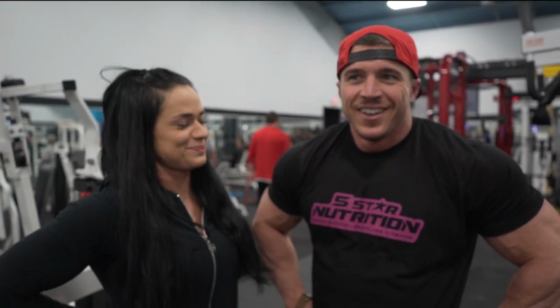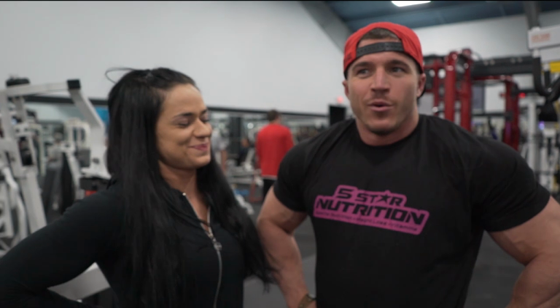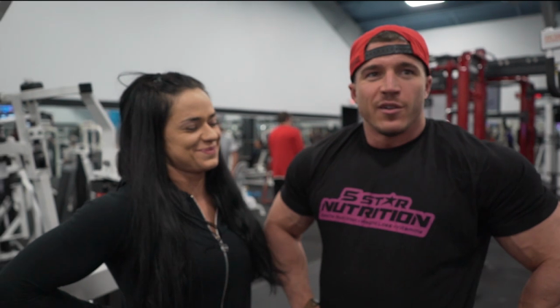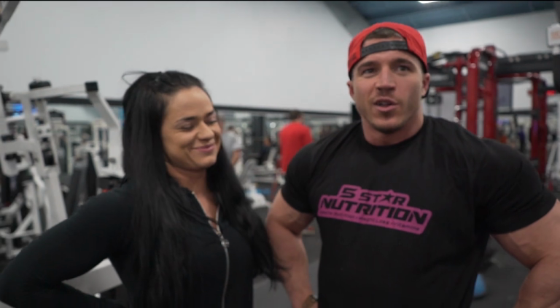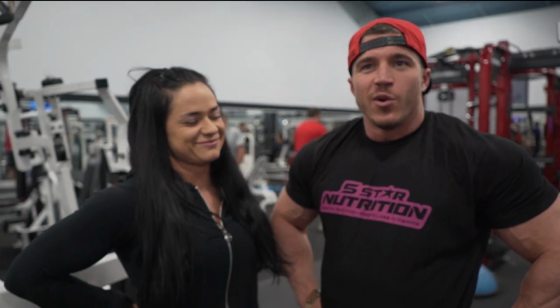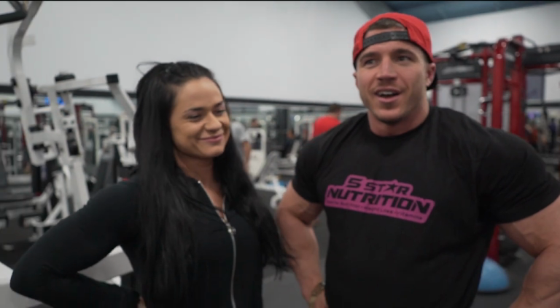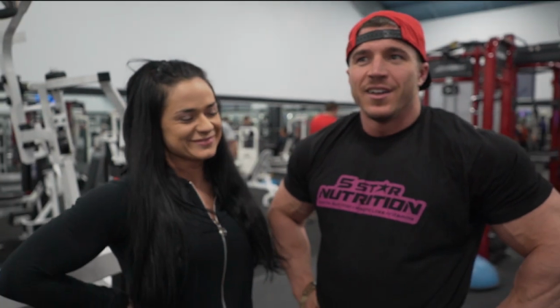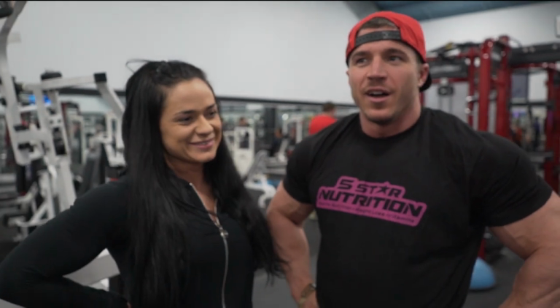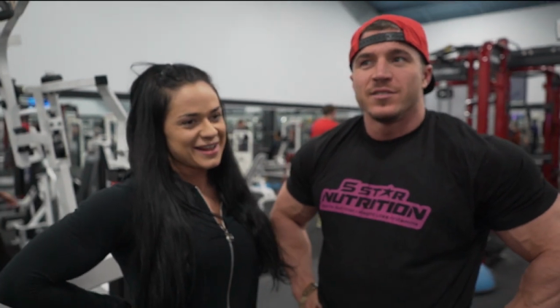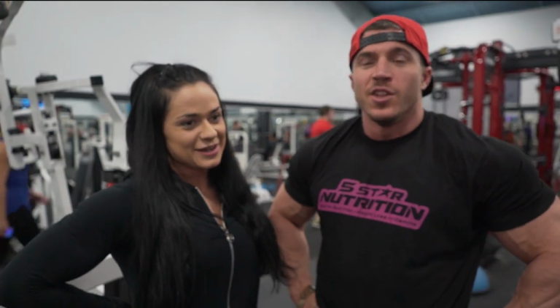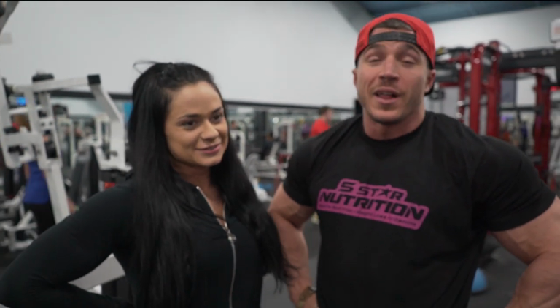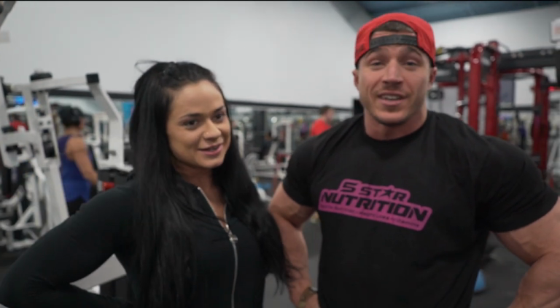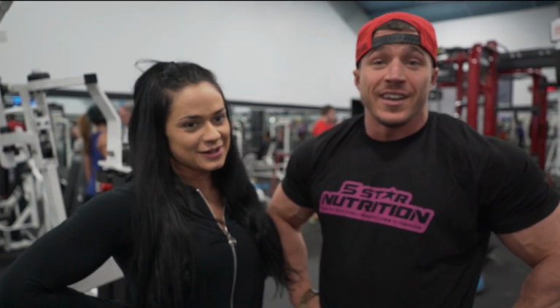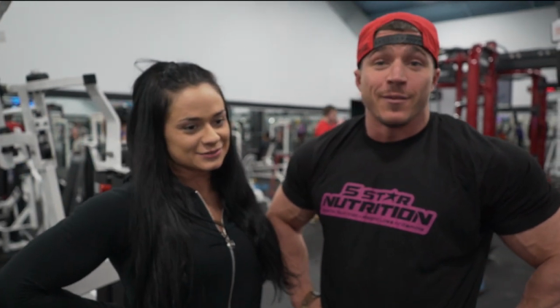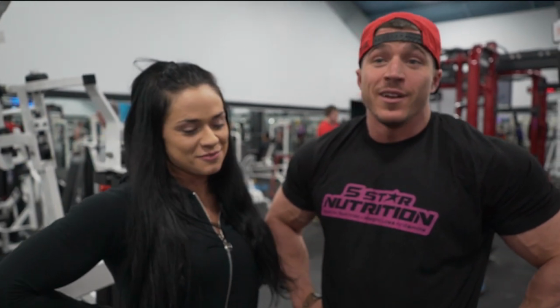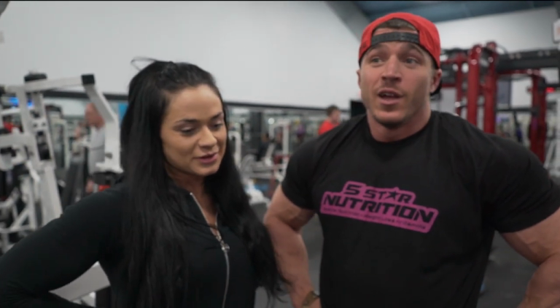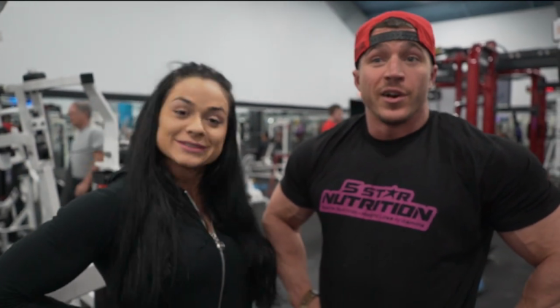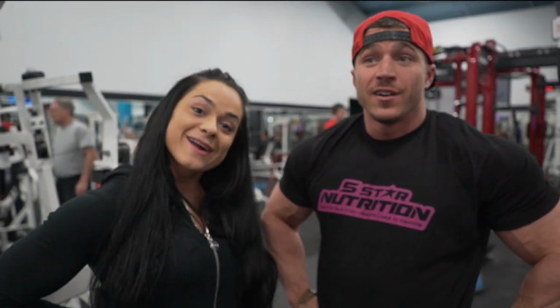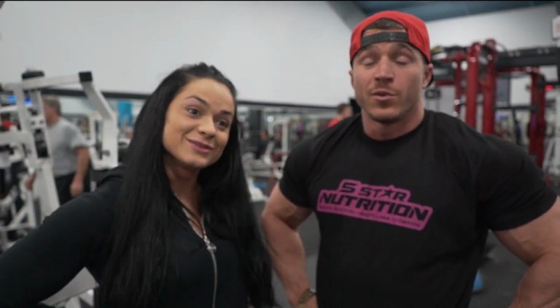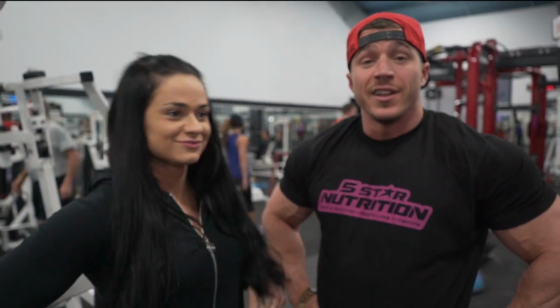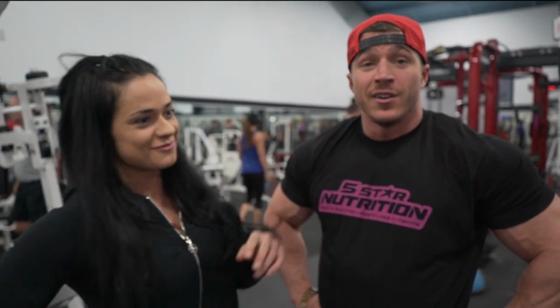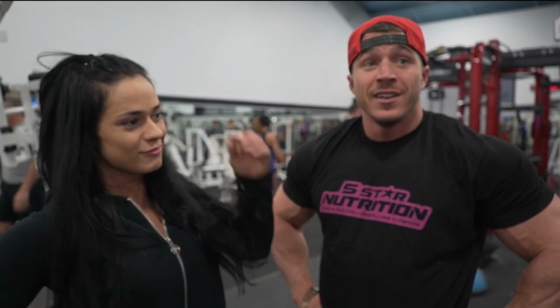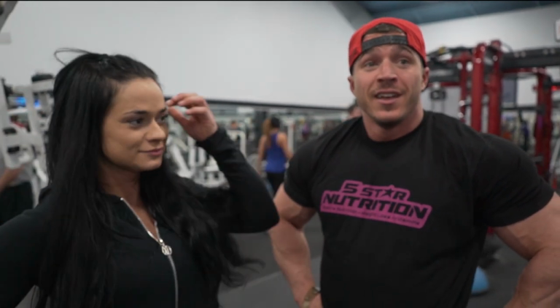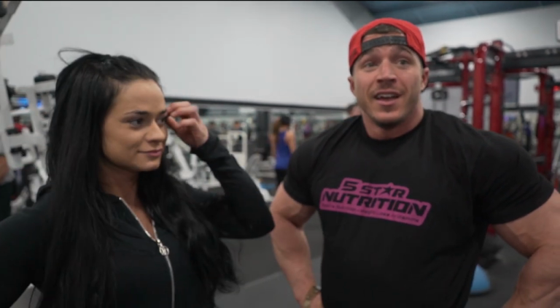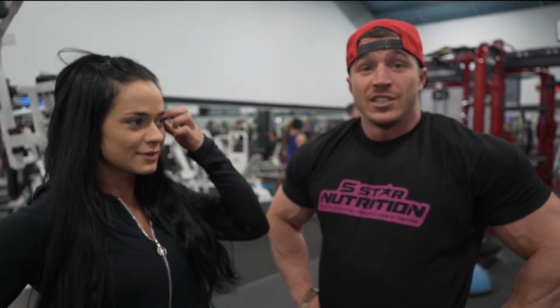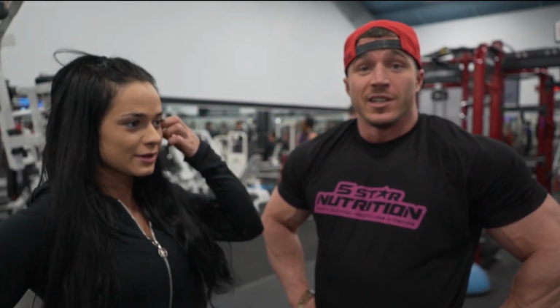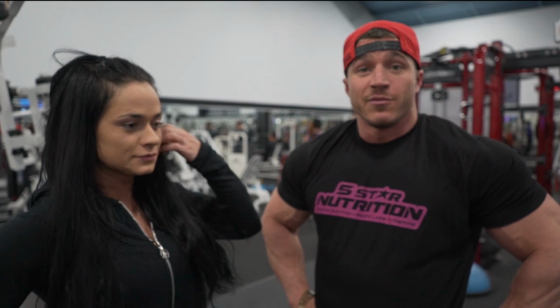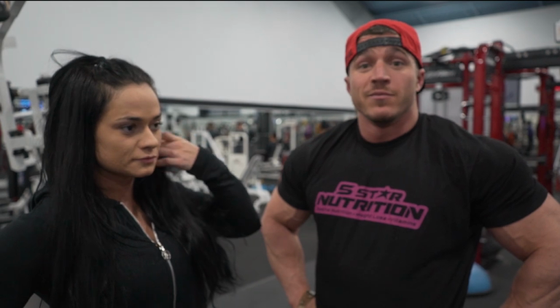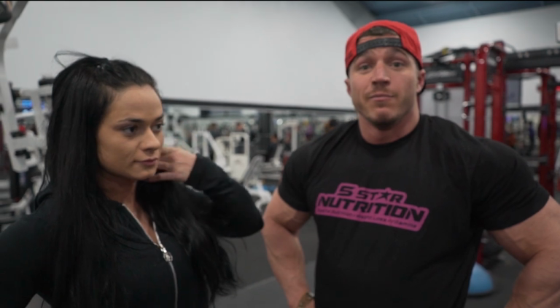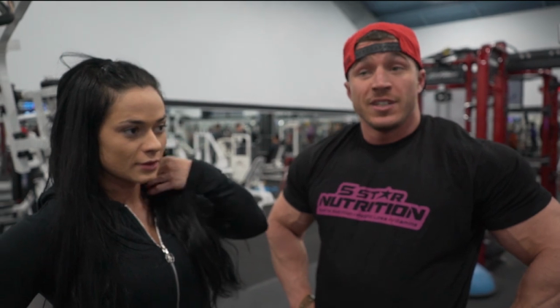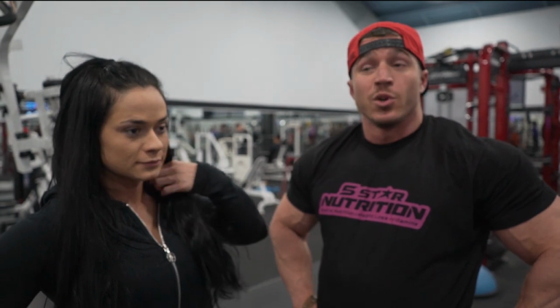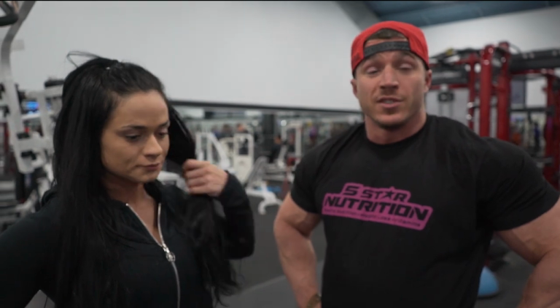We had to follow a snowplow to get here, but we're here. We're ready to kill it. Join us for some big shoulders.